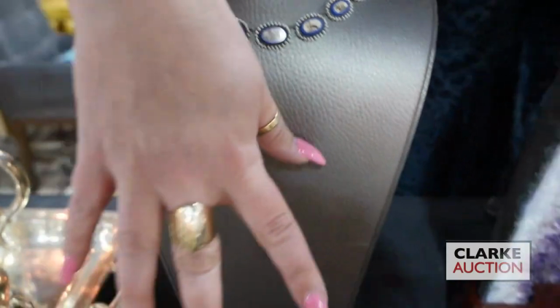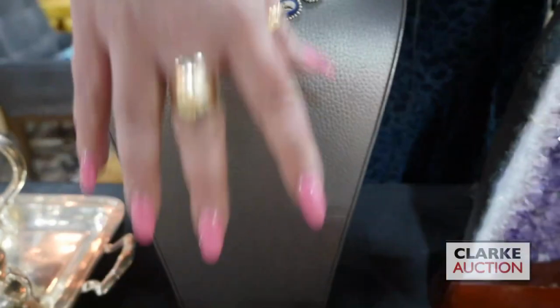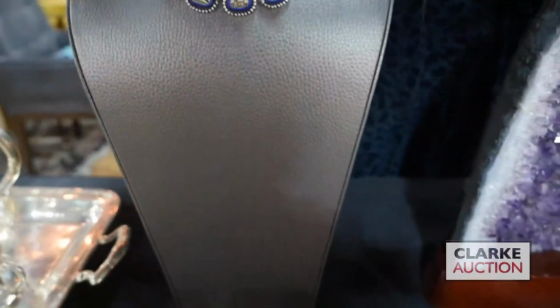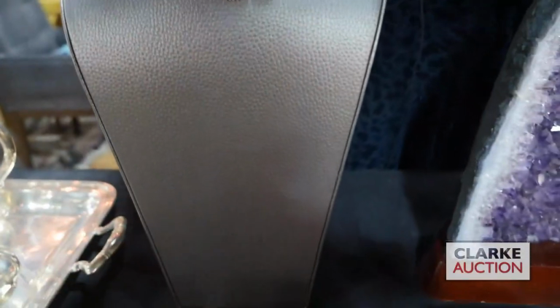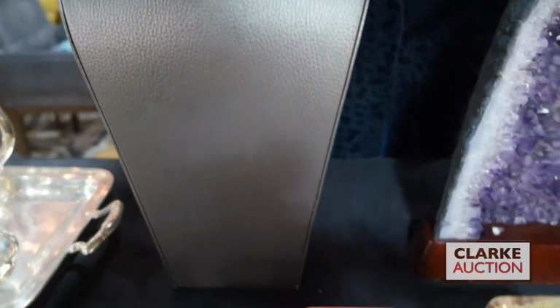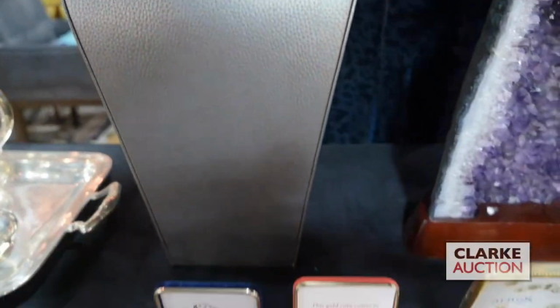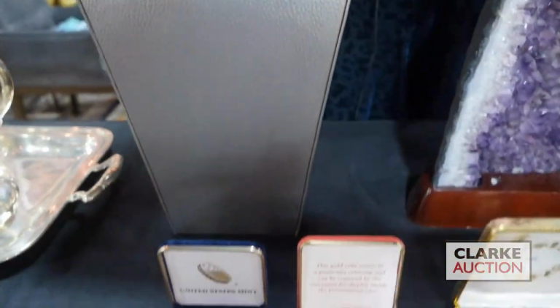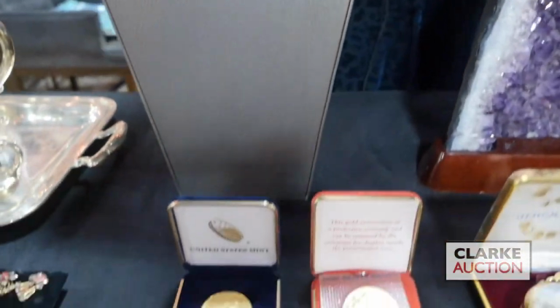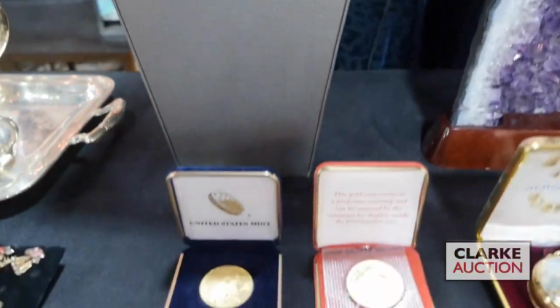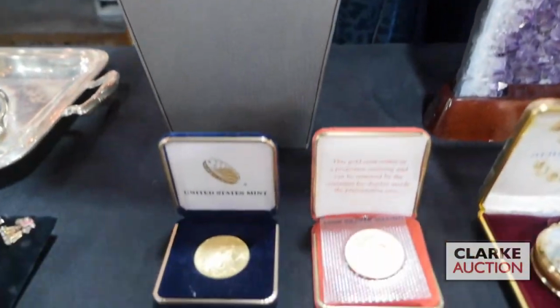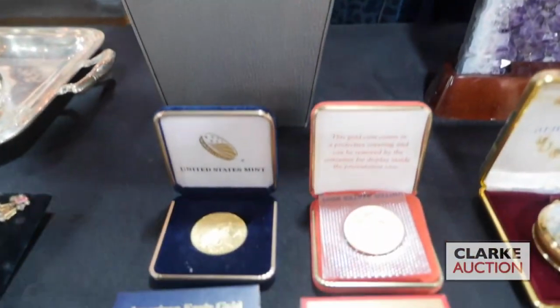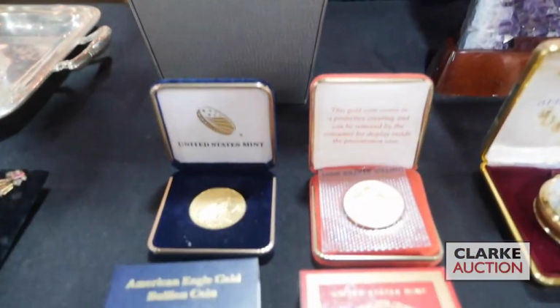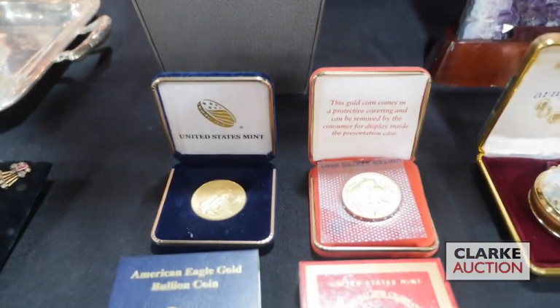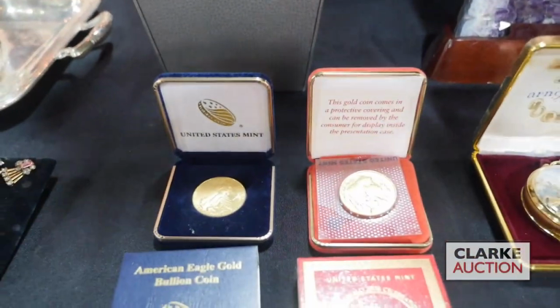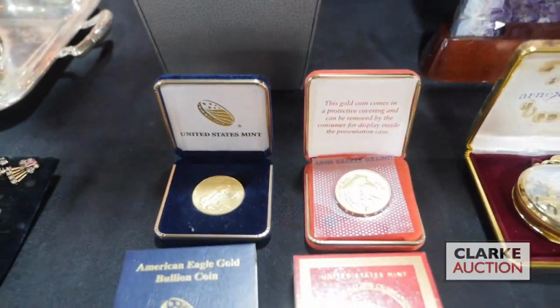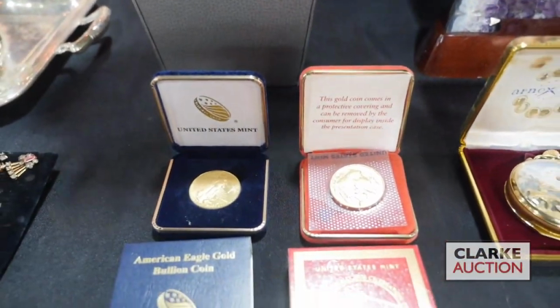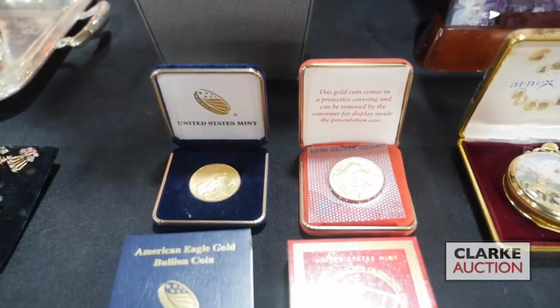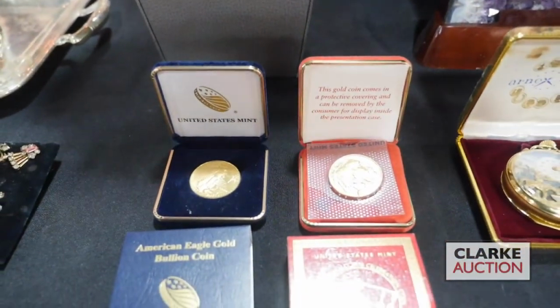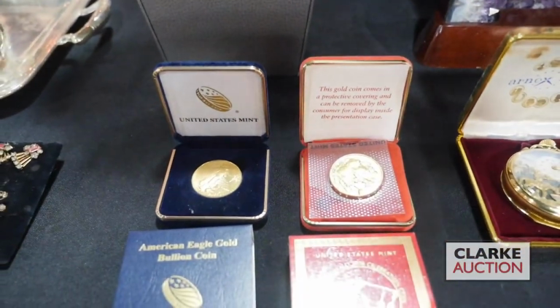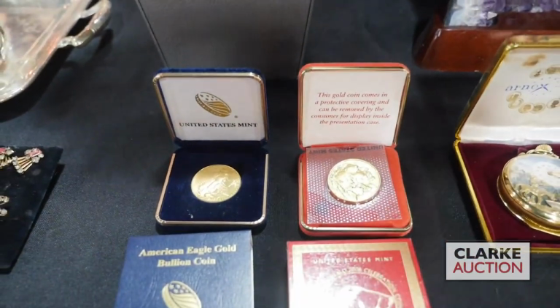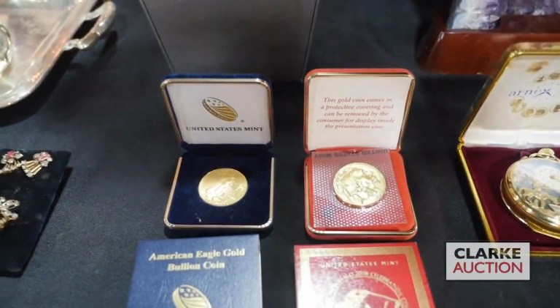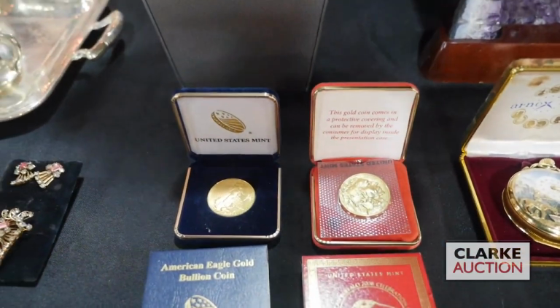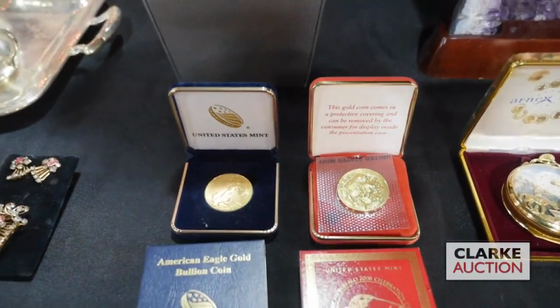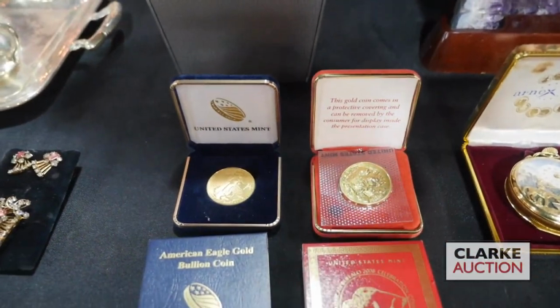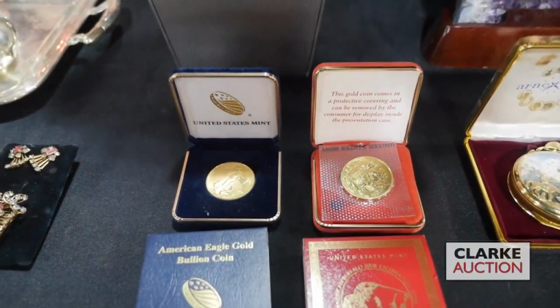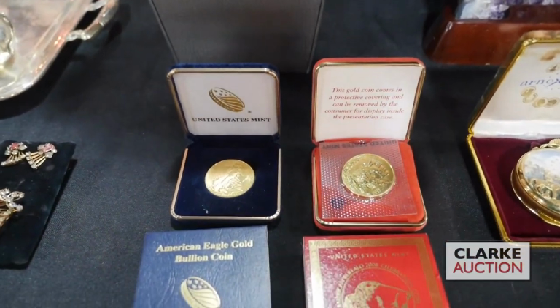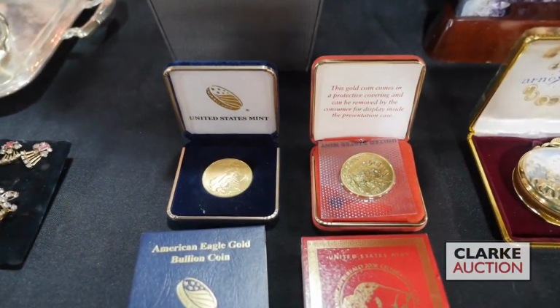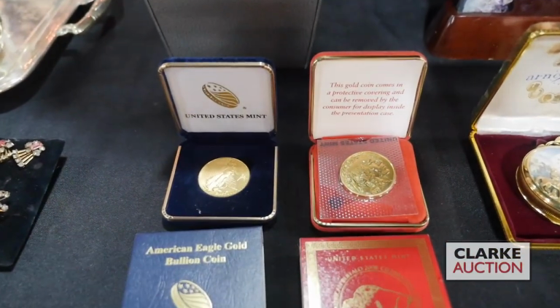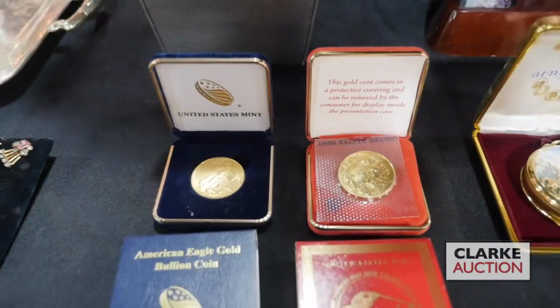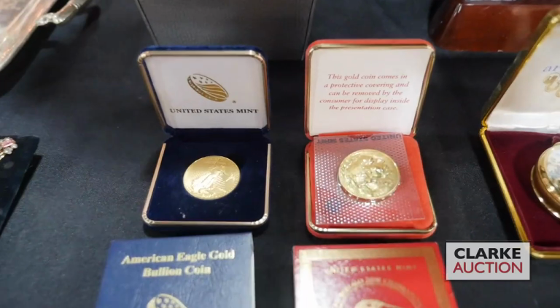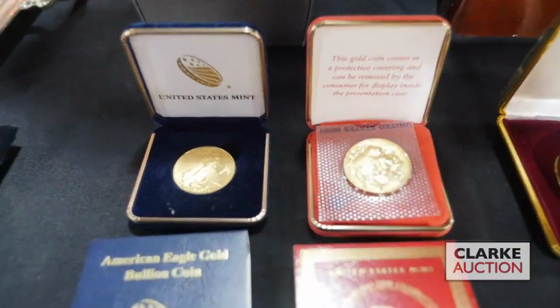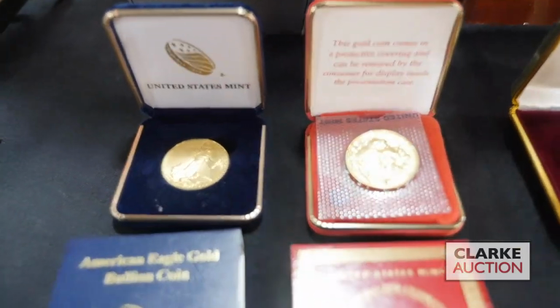We have two one-ounce gold coins: one is an Indian Head and the other is a U.S. gold coin — a lot of interest in these.